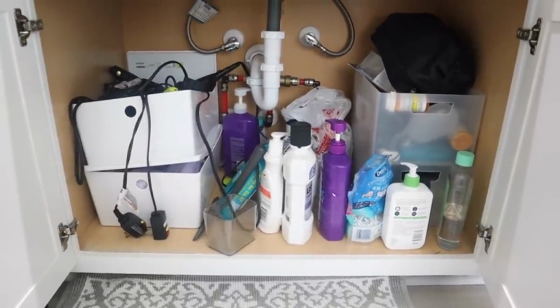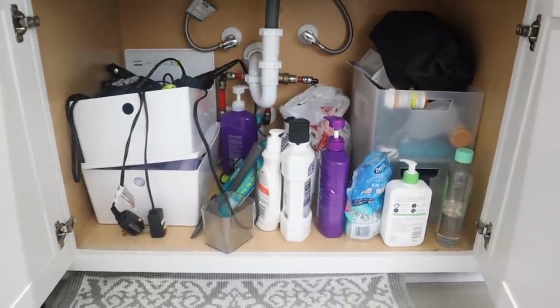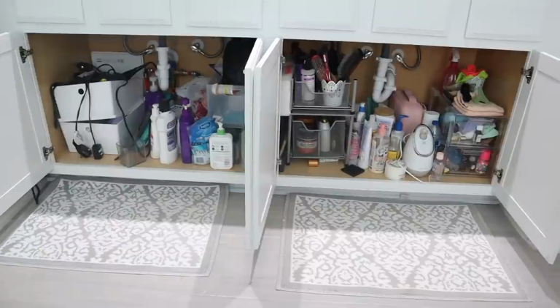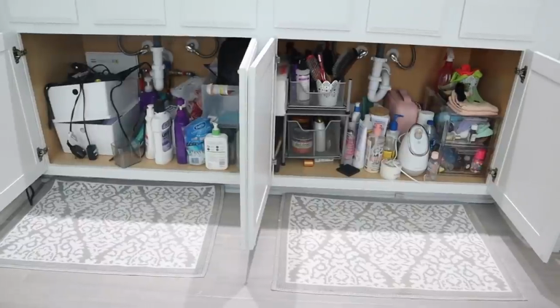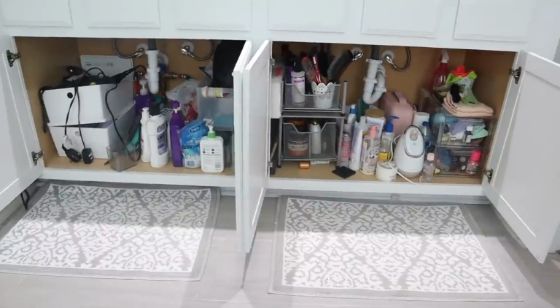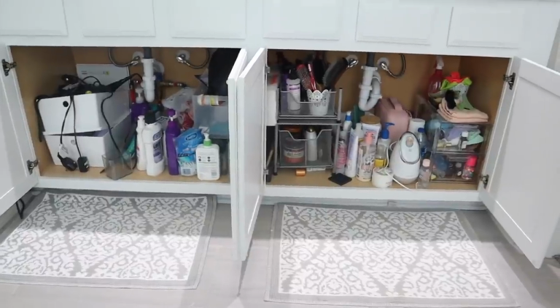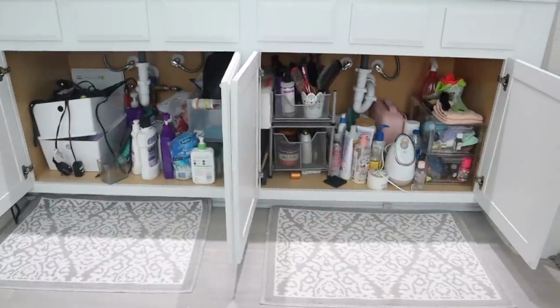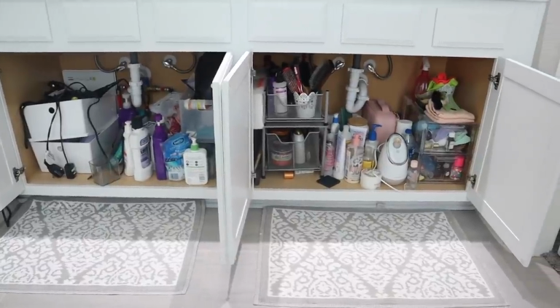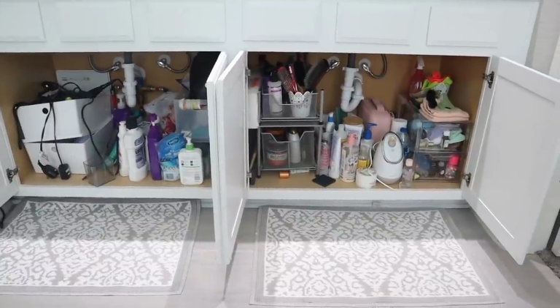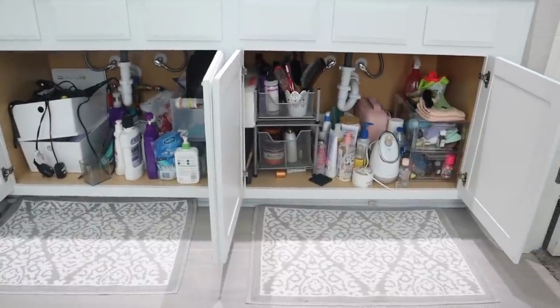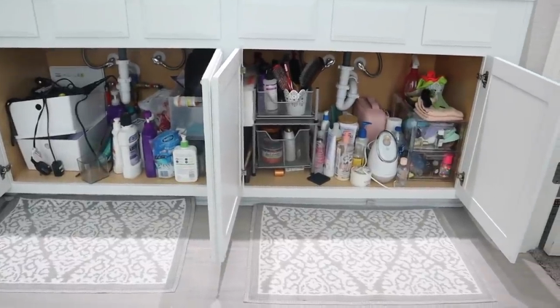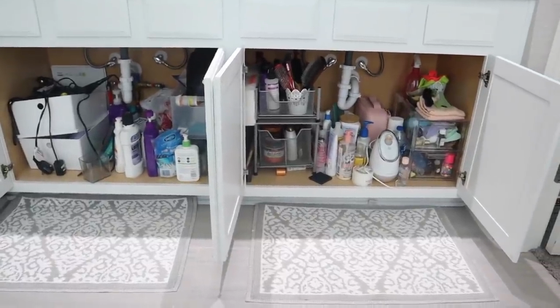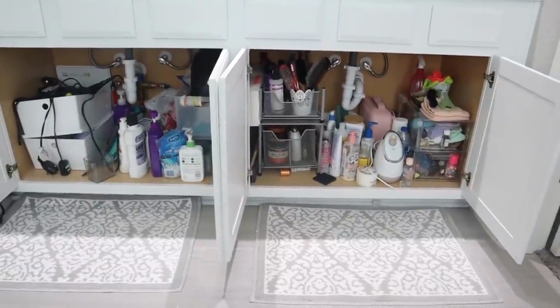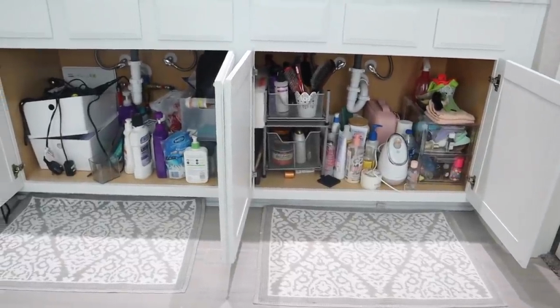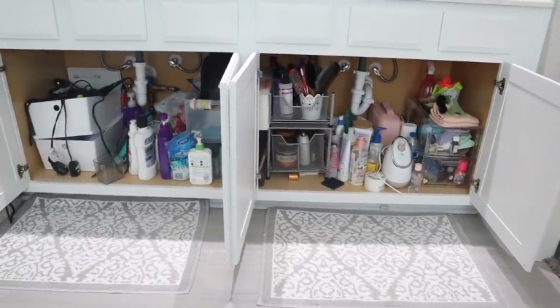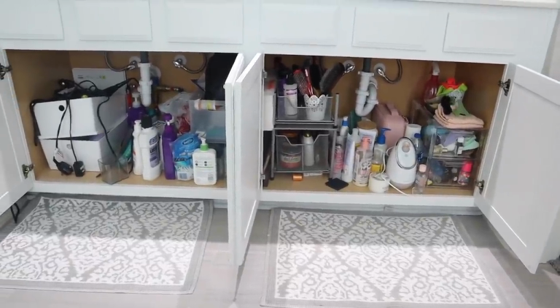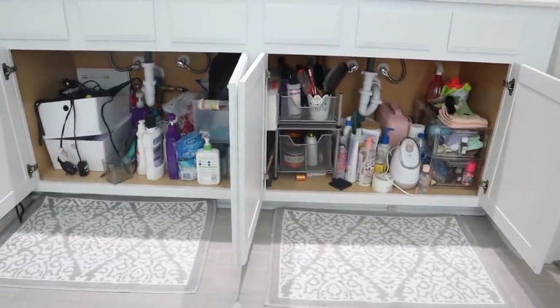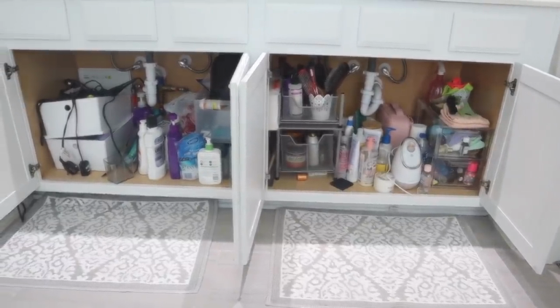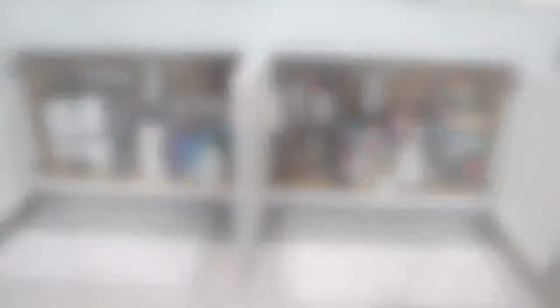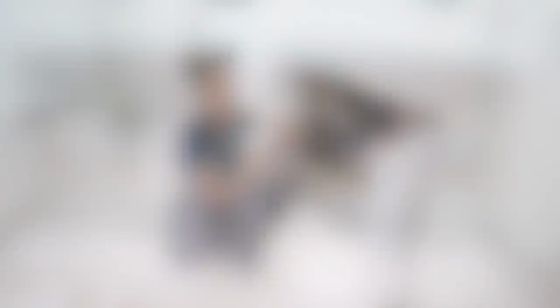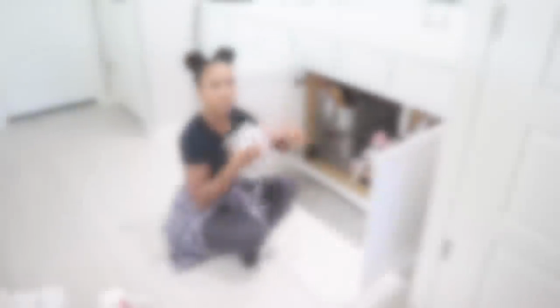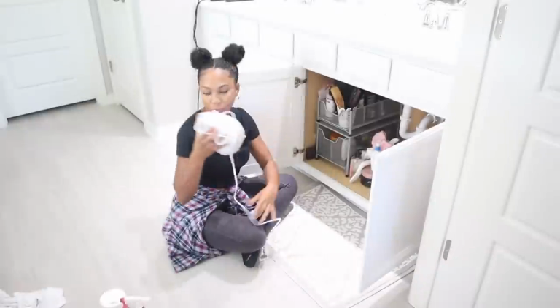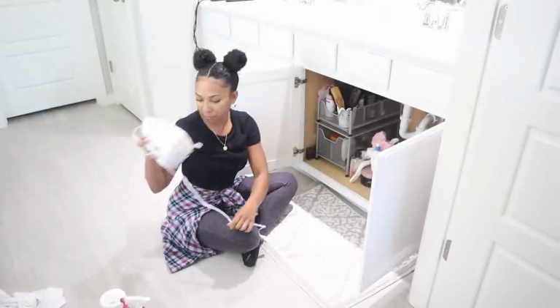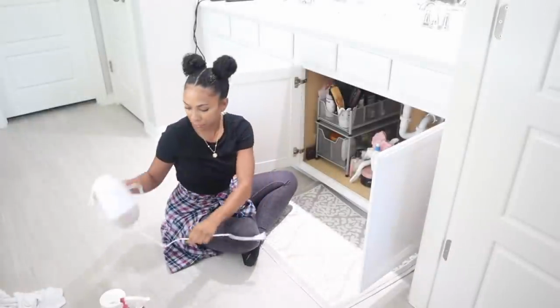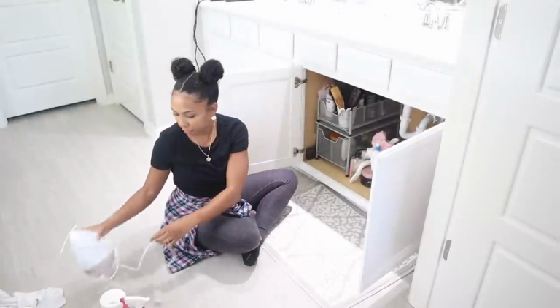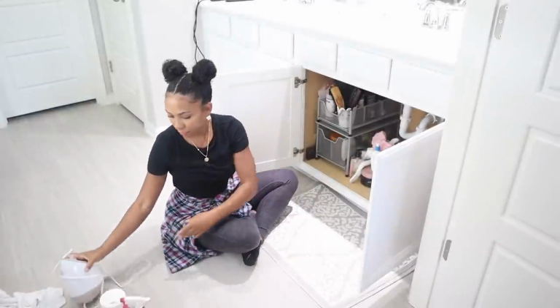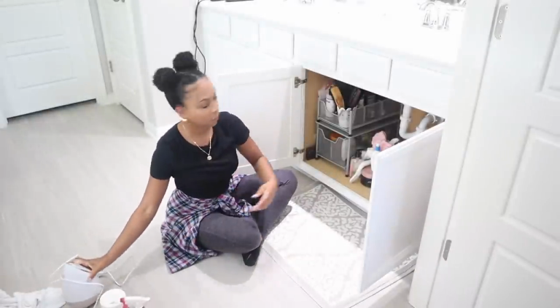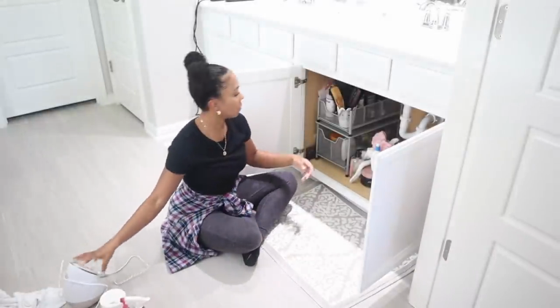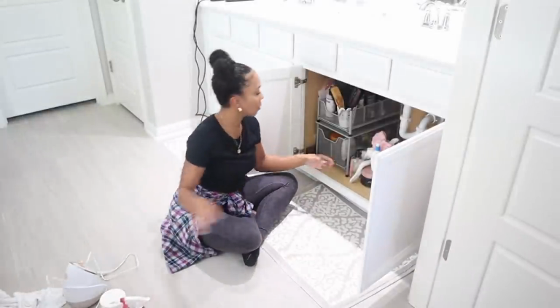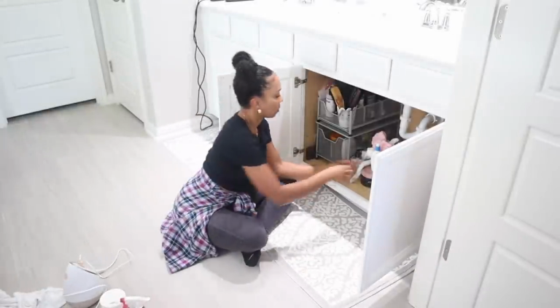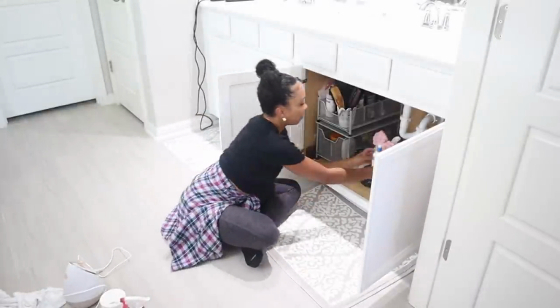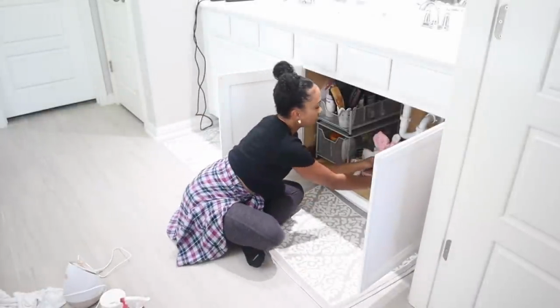We're going to start off with the first step in organizing any space, which is taking every single thing out. So let's get started.